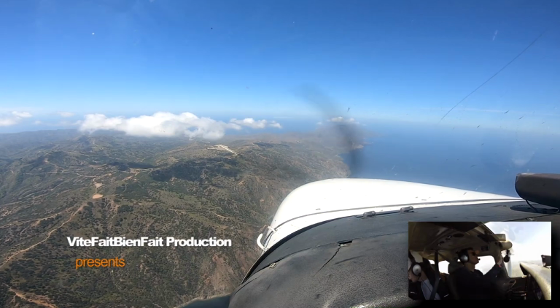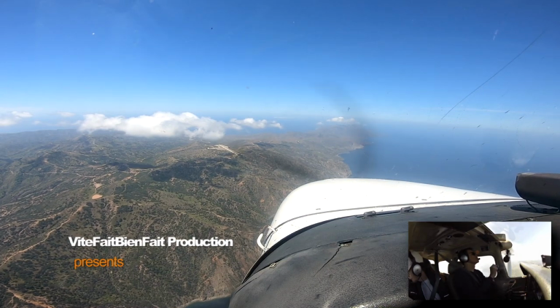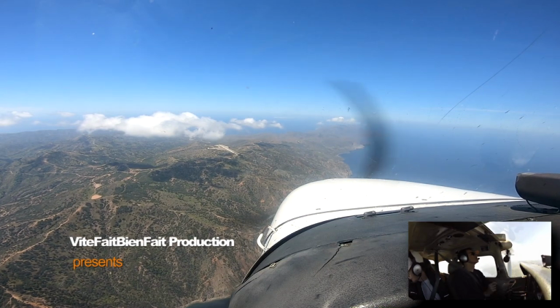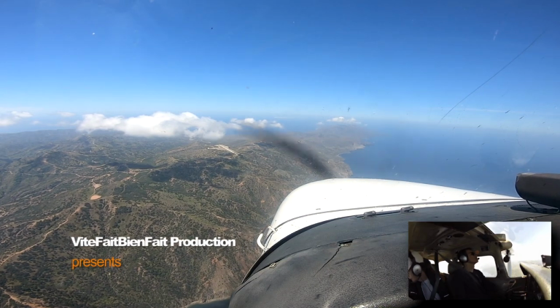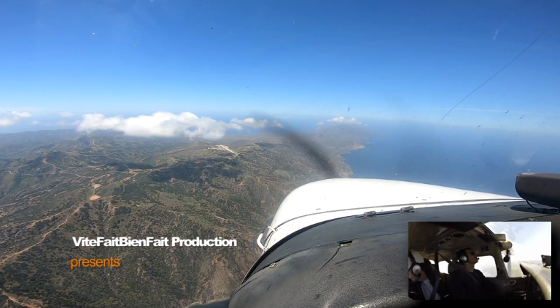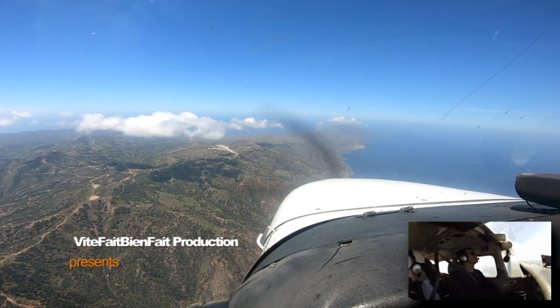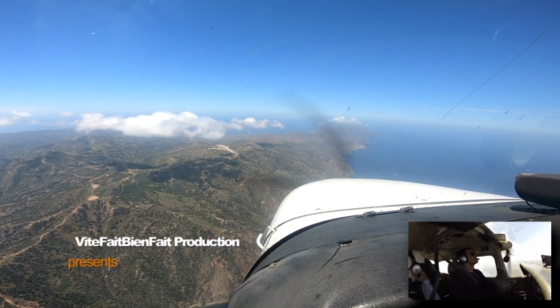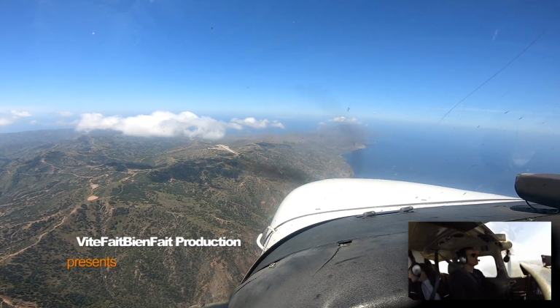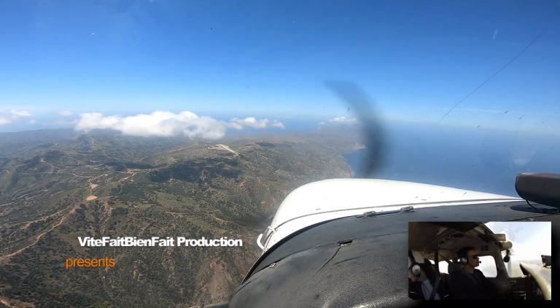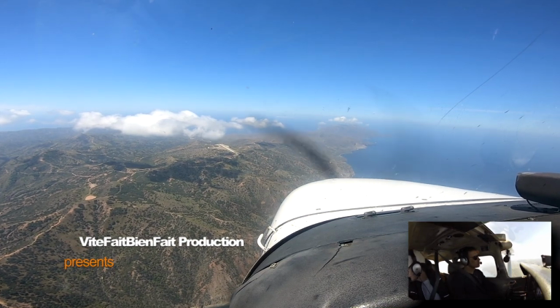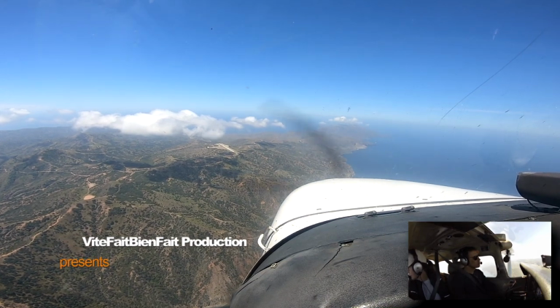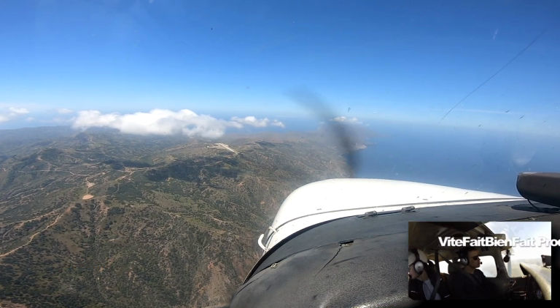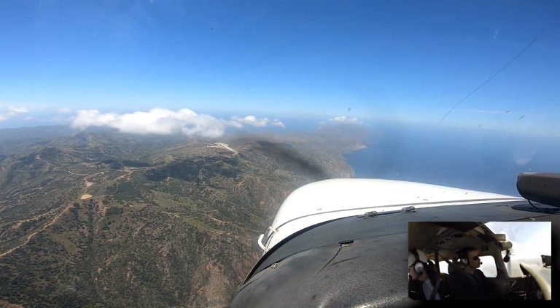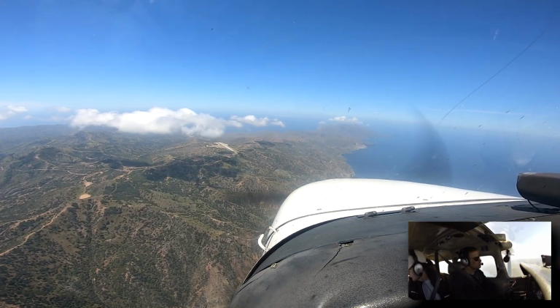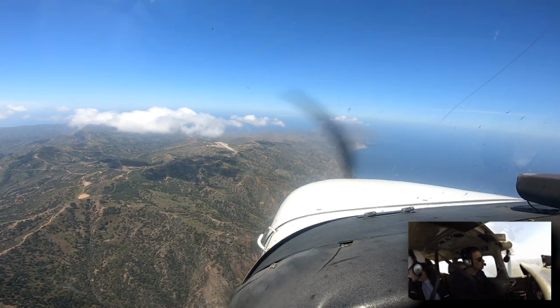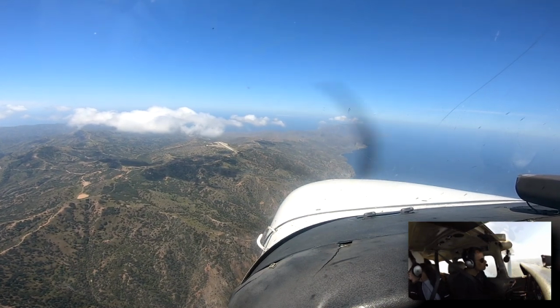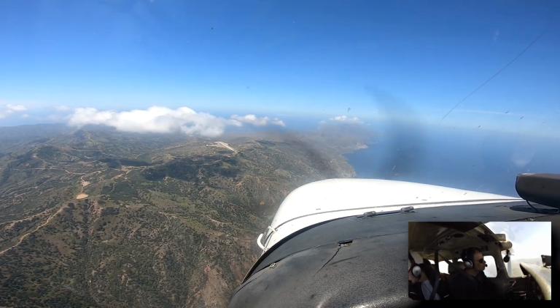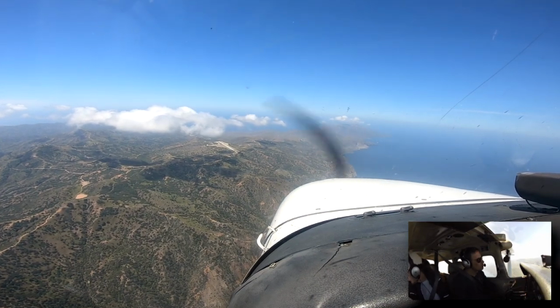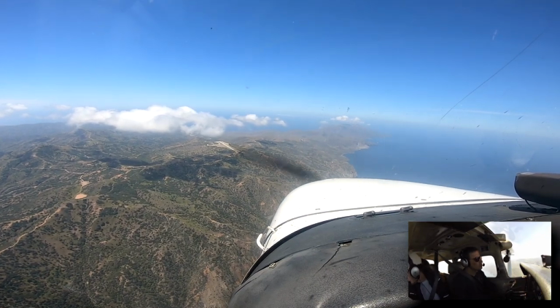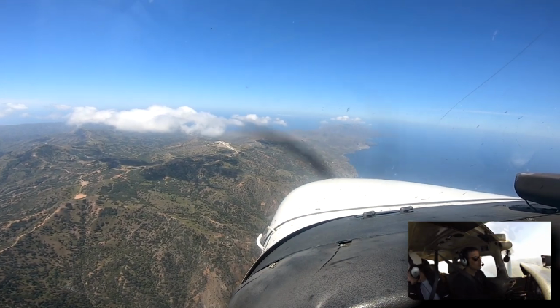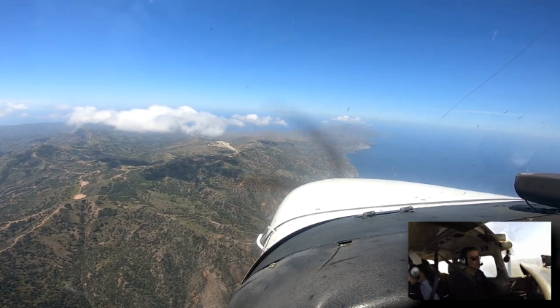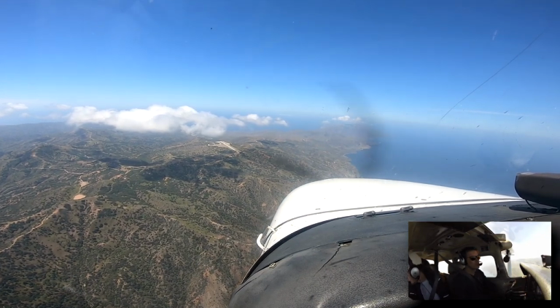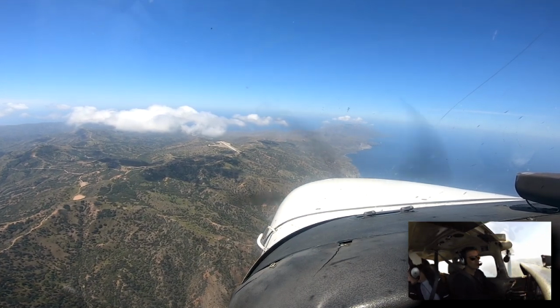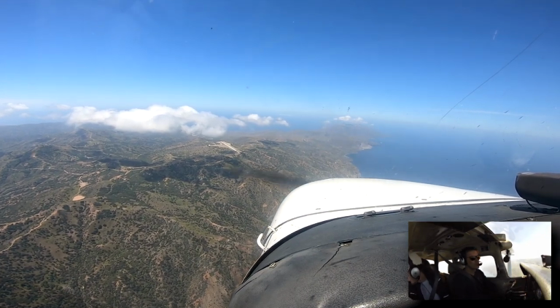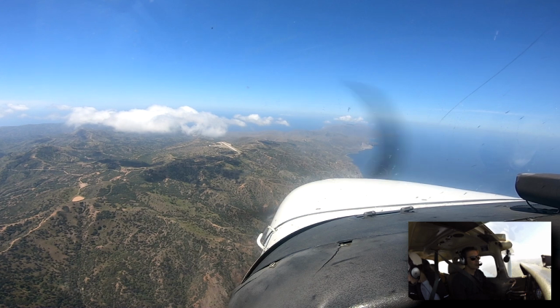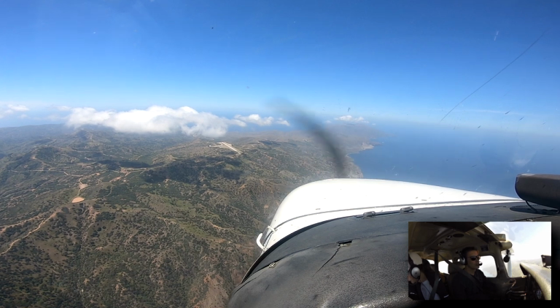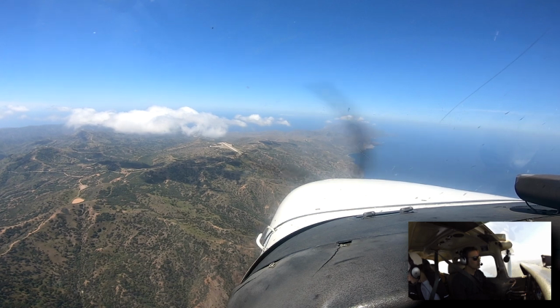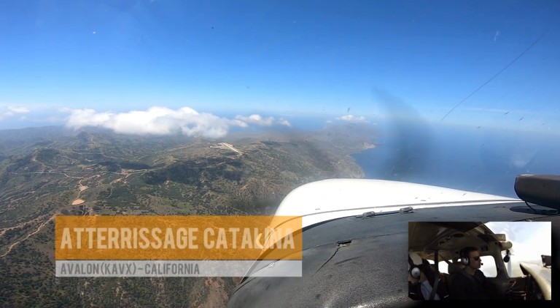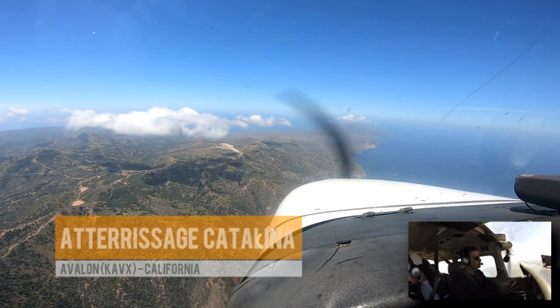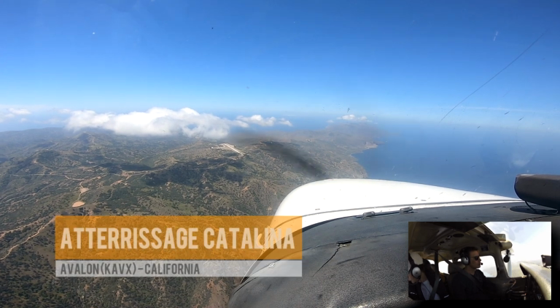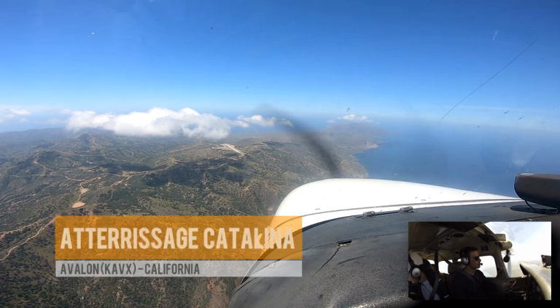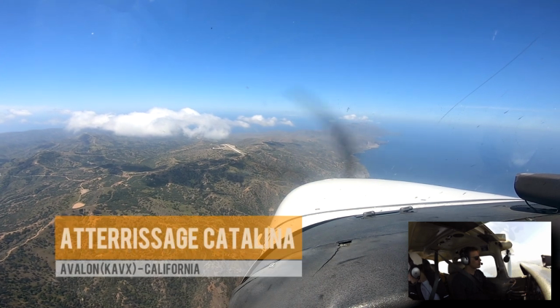Catalina traffic, driver plane 8365, top line 2 miles north of the field at 2200. I'll stay out of here in the space front.